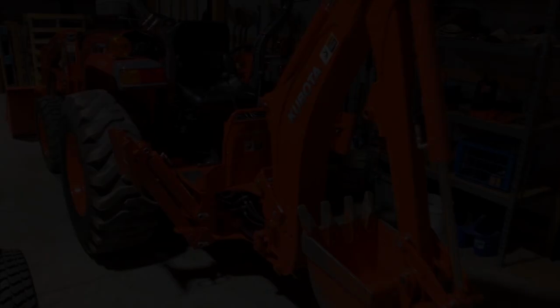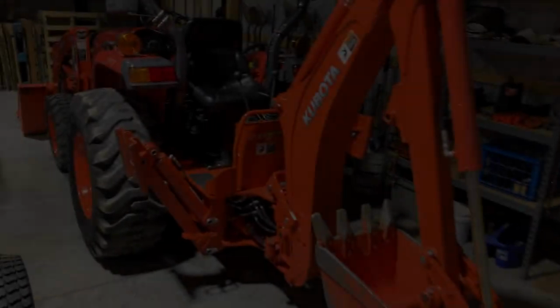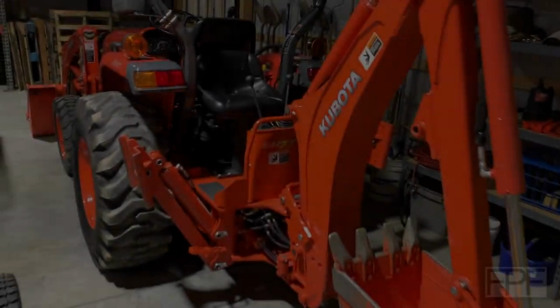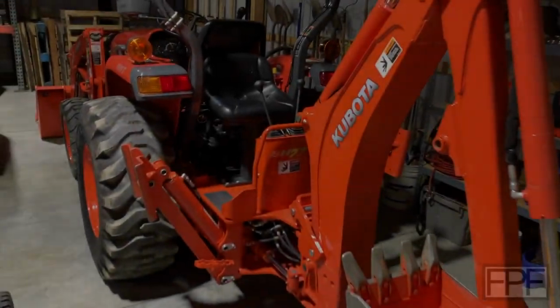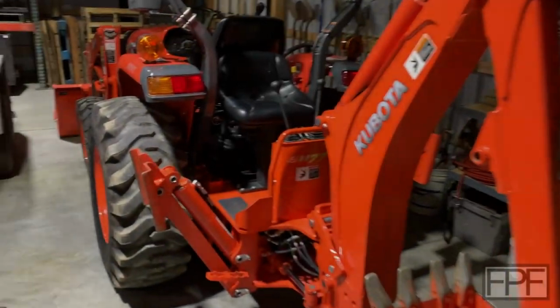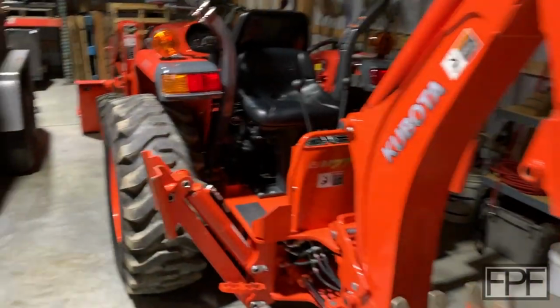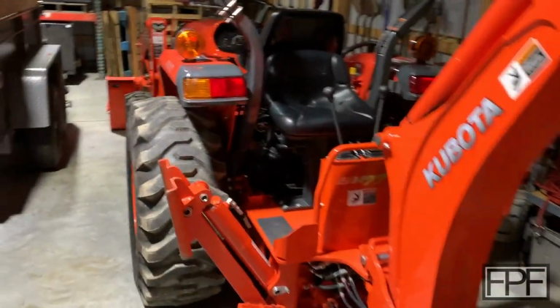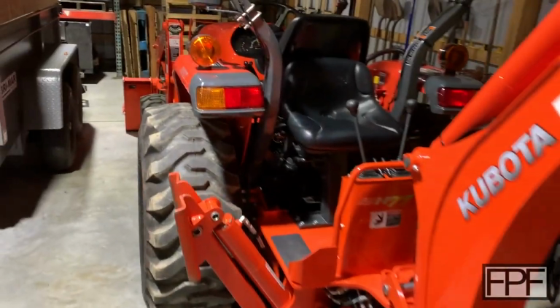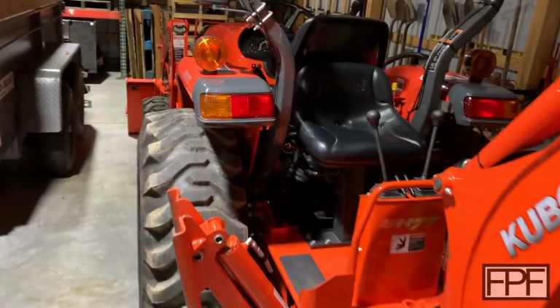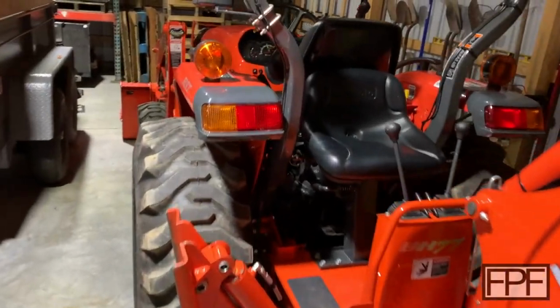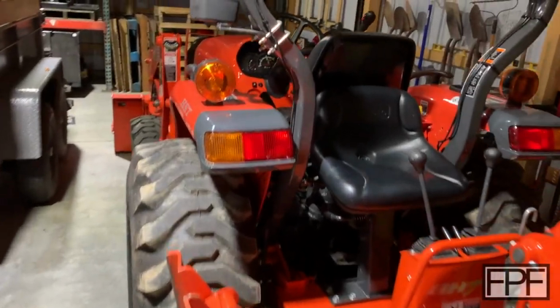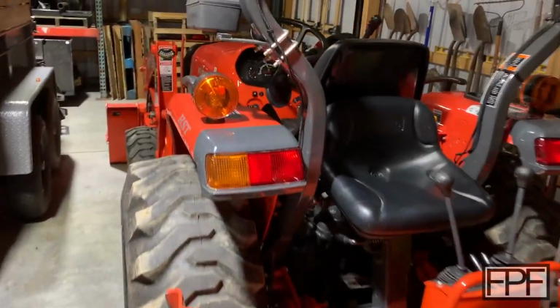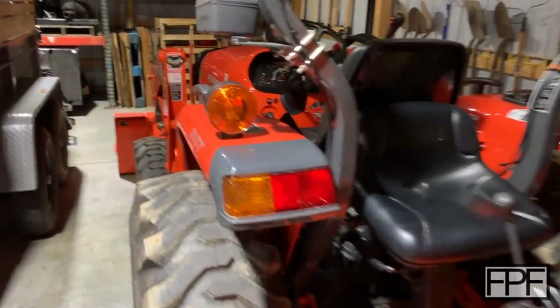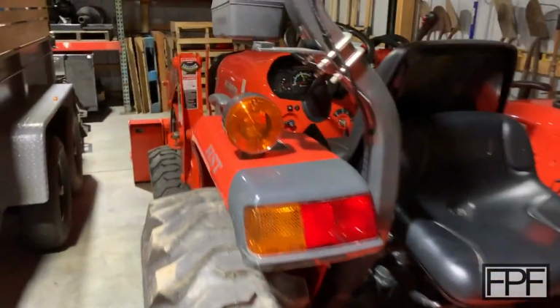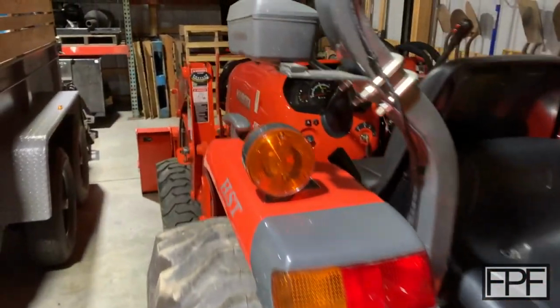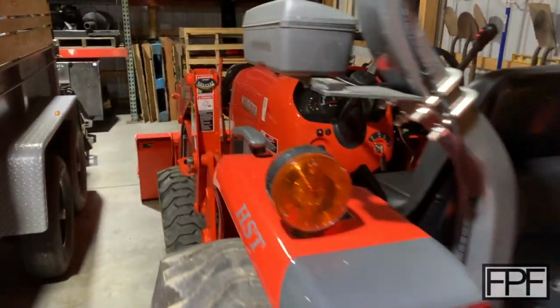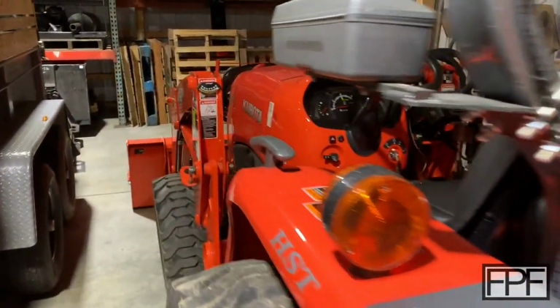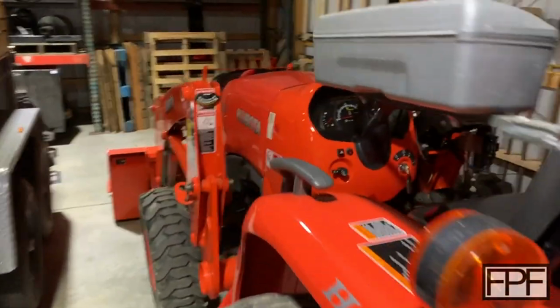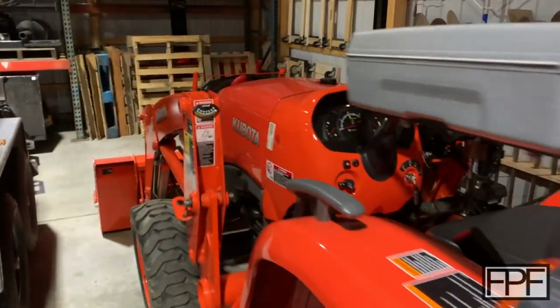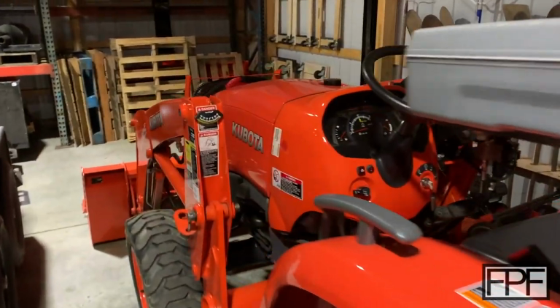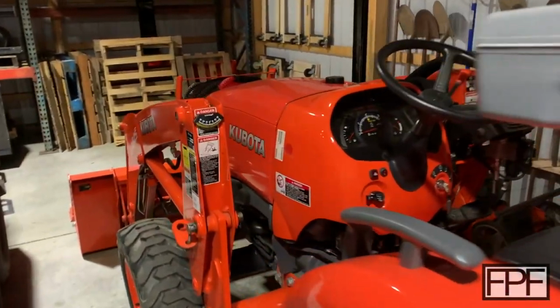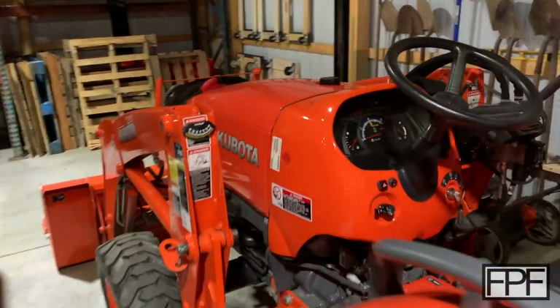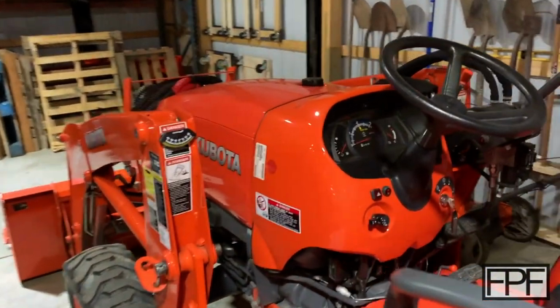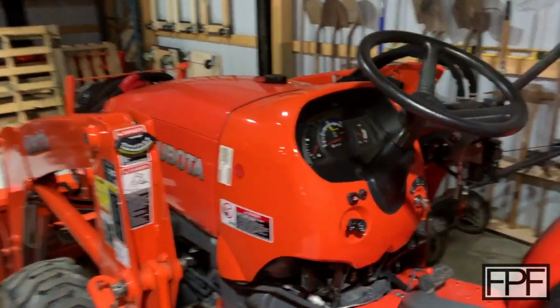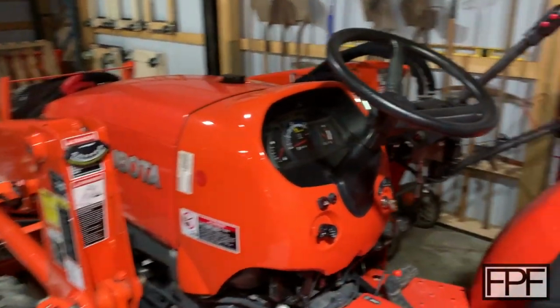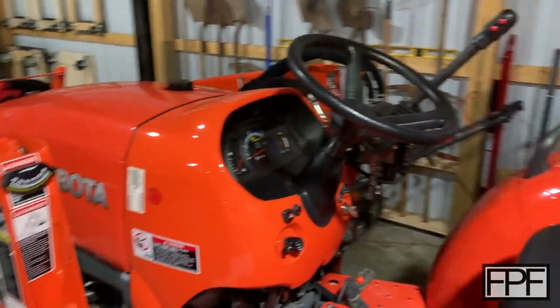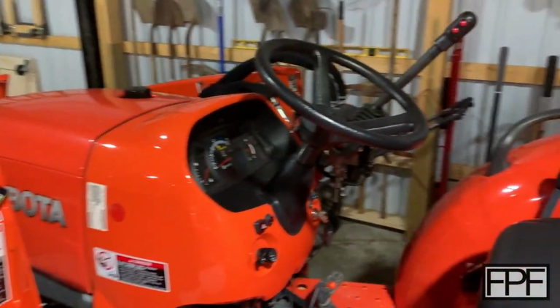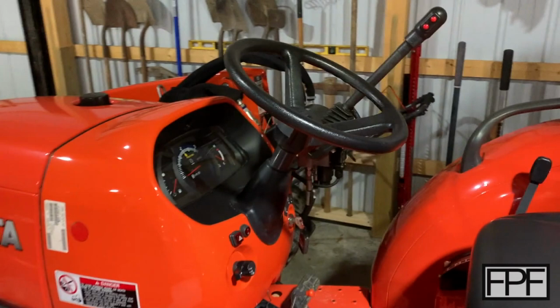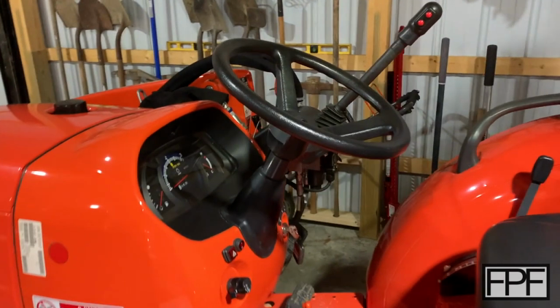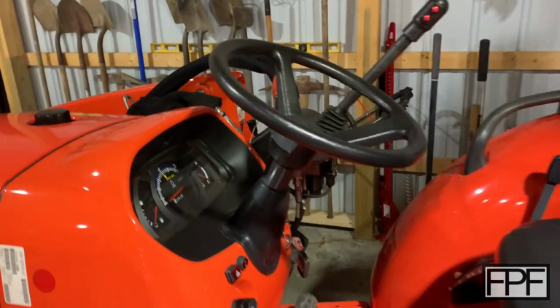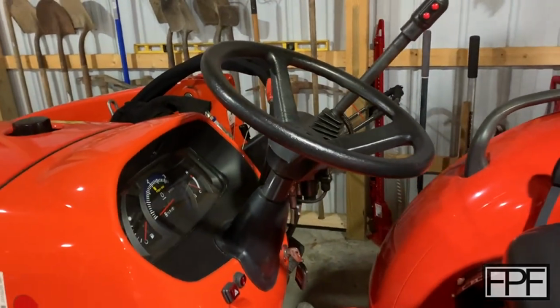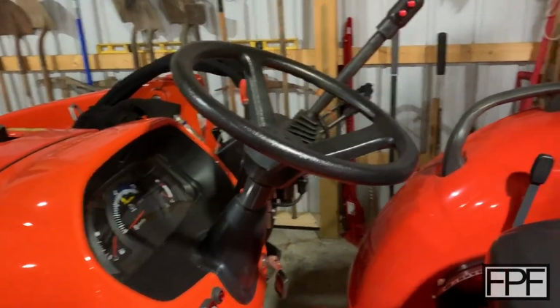Hey guys, welcome to Functional Print Friday. We're out here in my barn today and I want to take a look at something on the tractor.